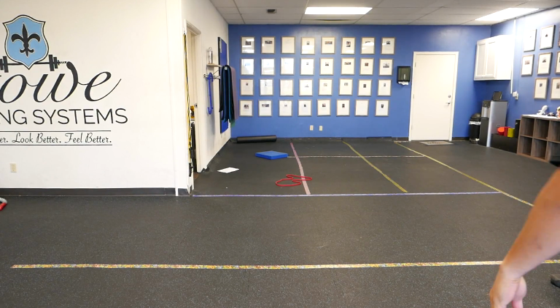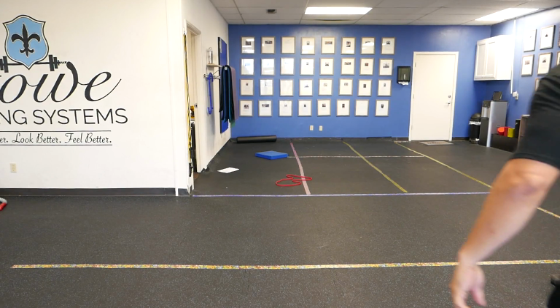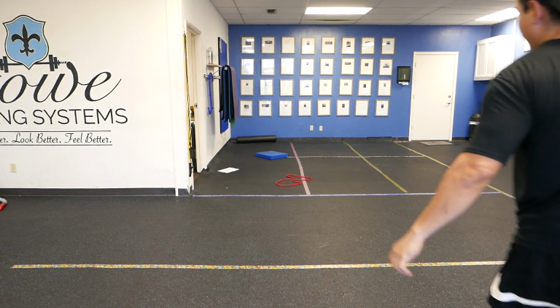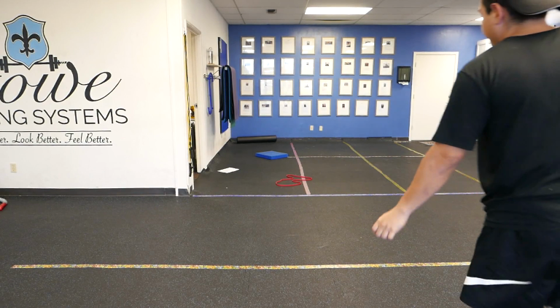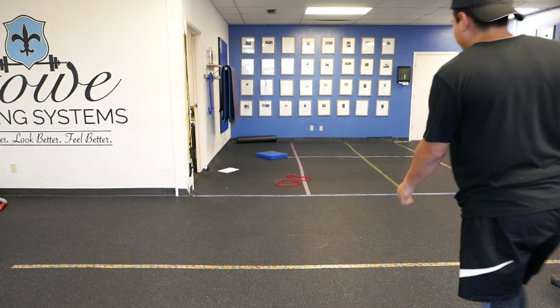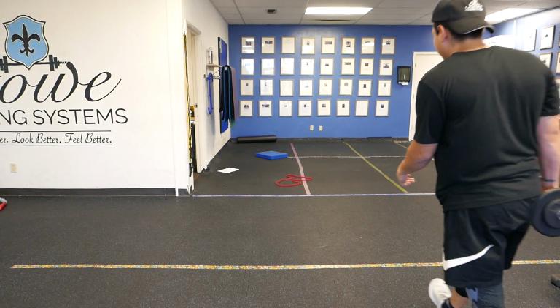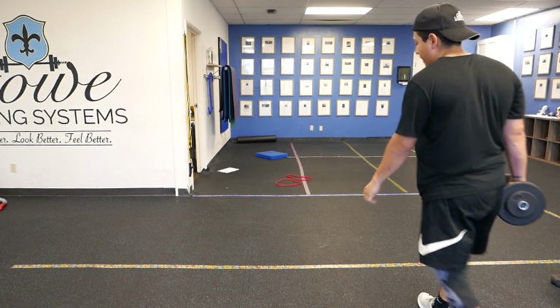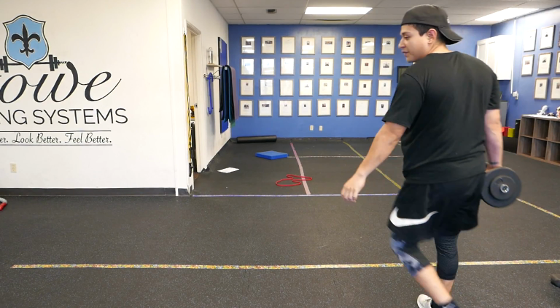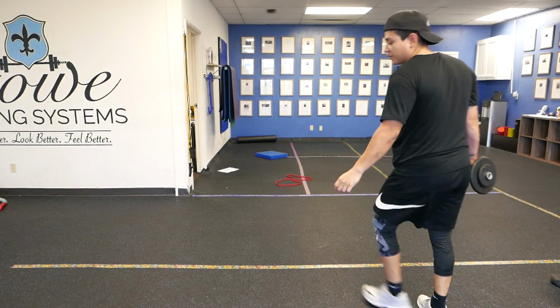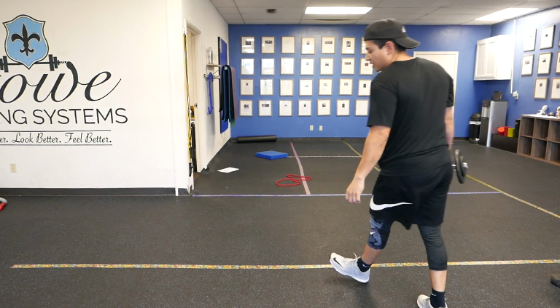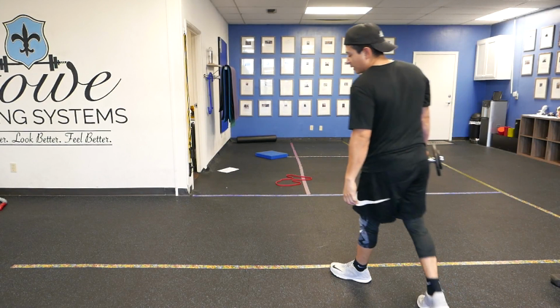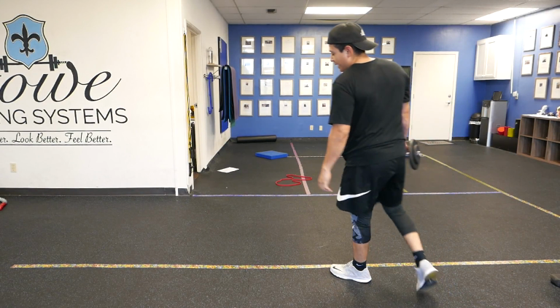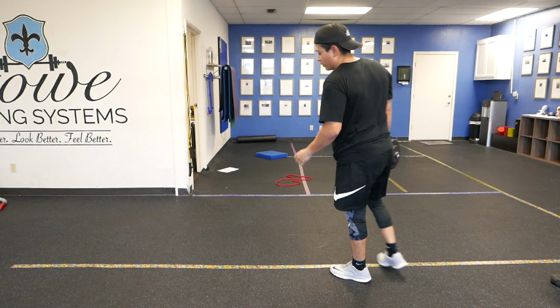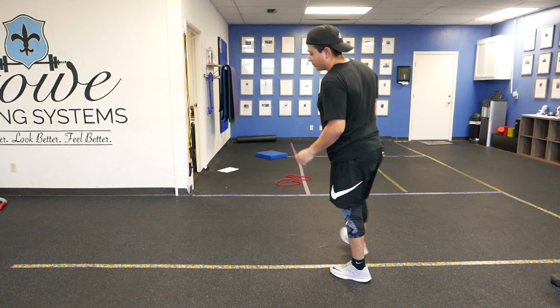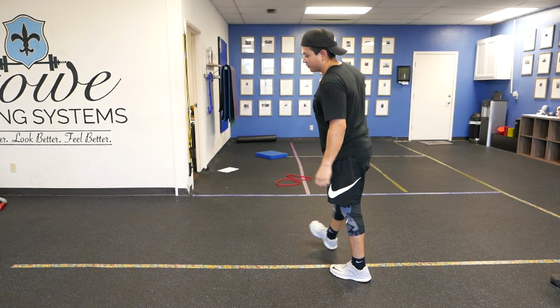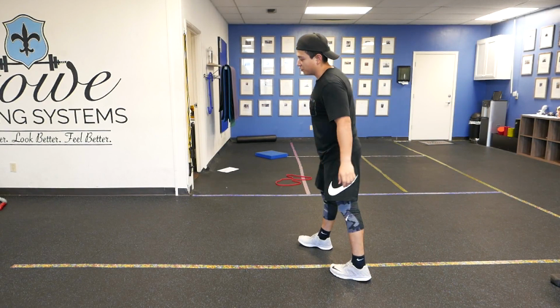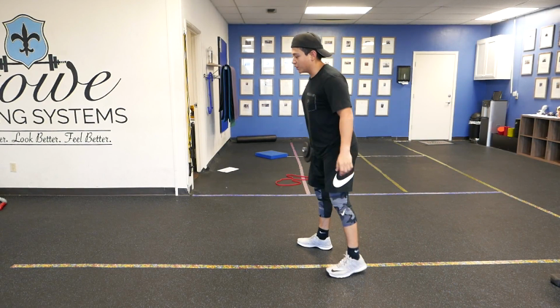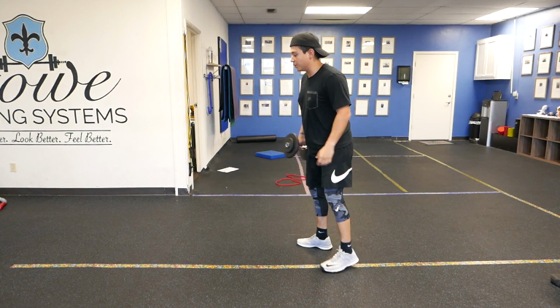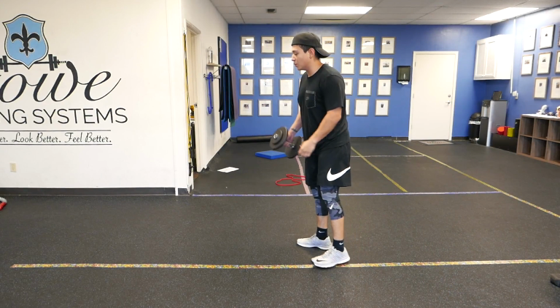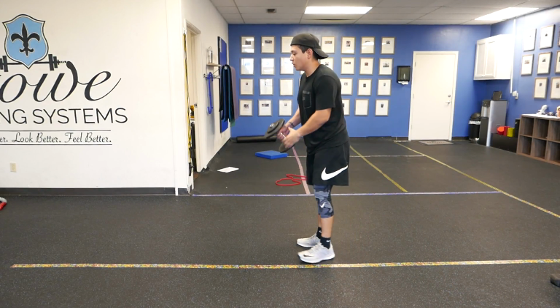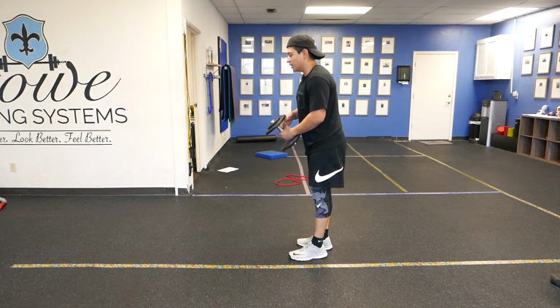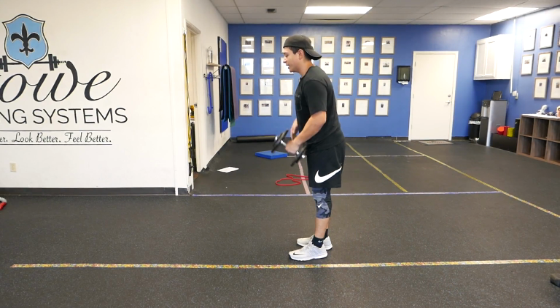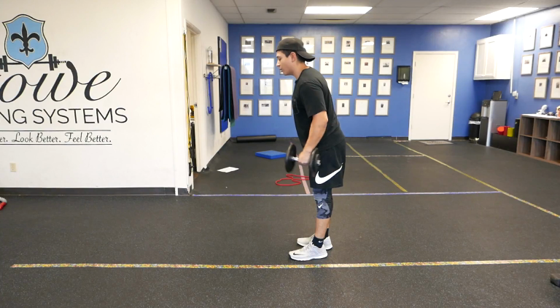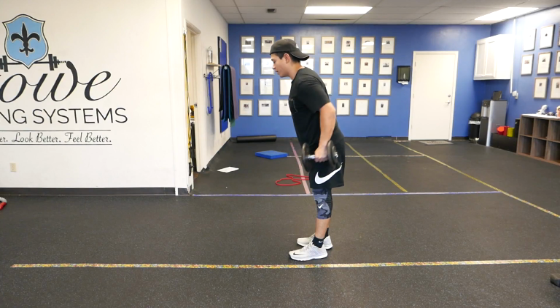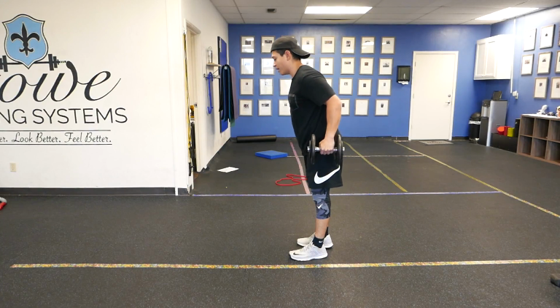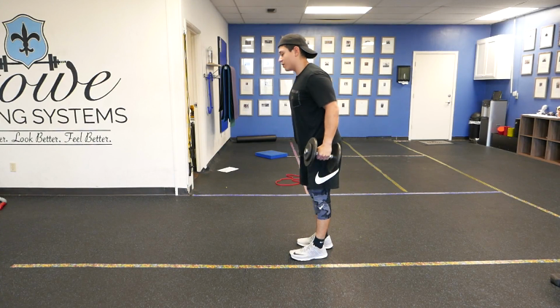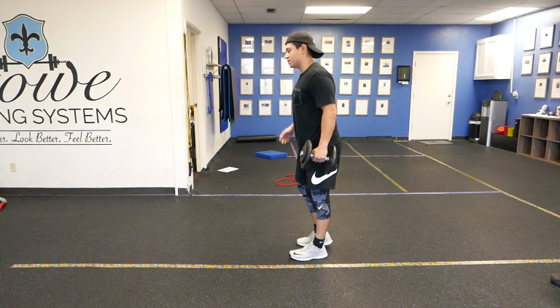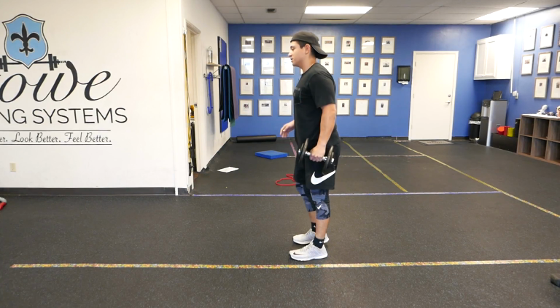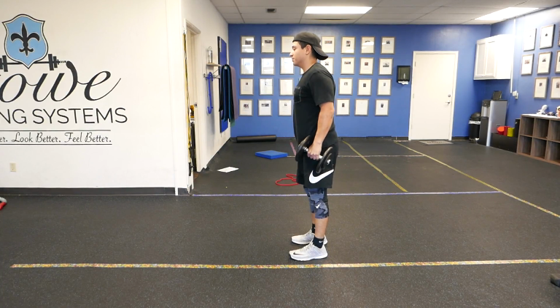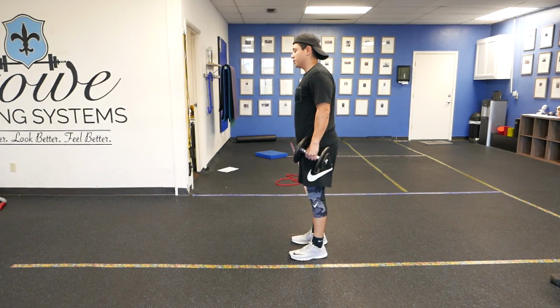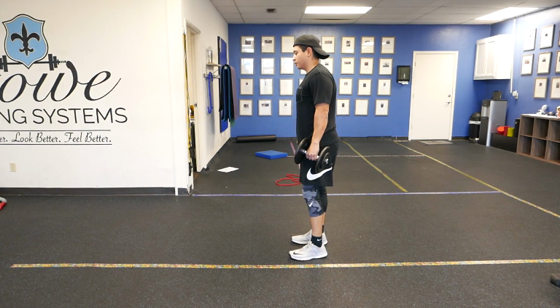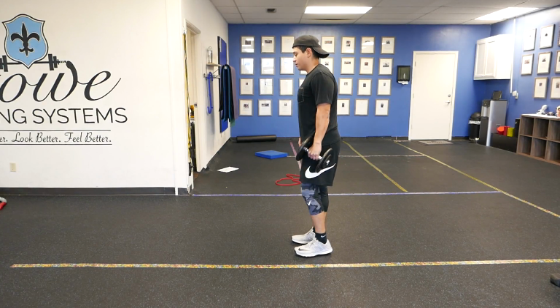Hey, what's up guys? It's Jeremiah. What I'm about to show you is a one-leg RDL. It's a dumbbell row.